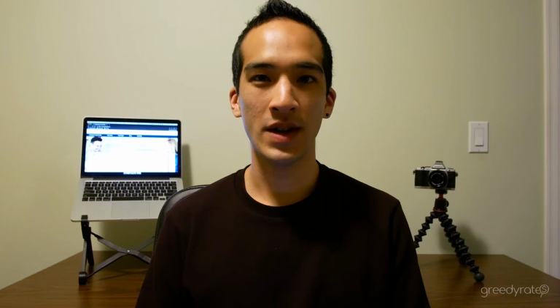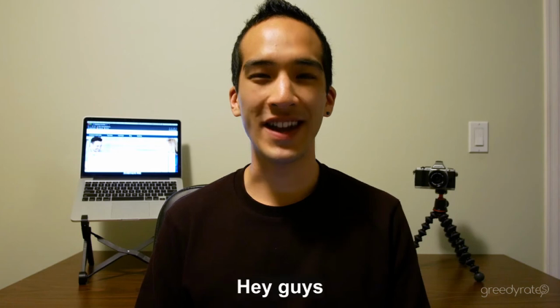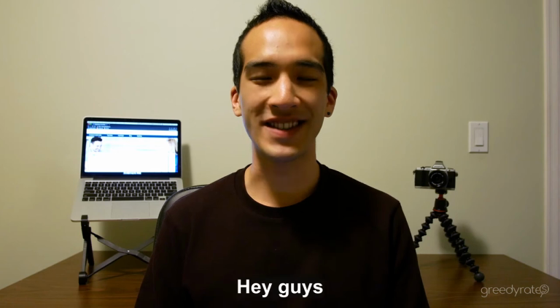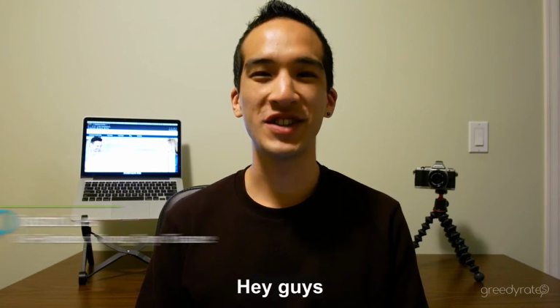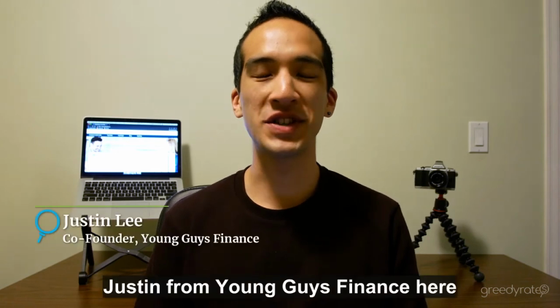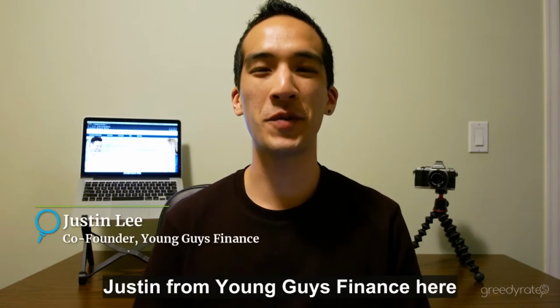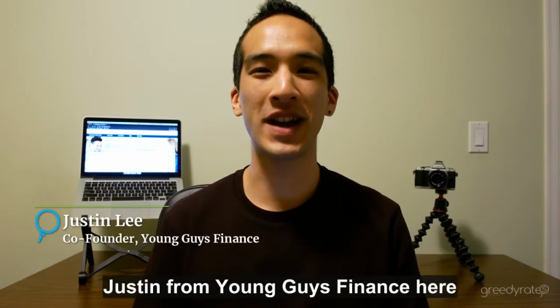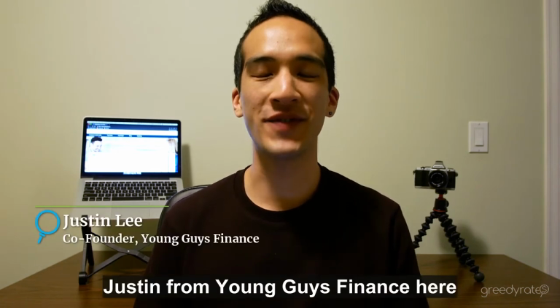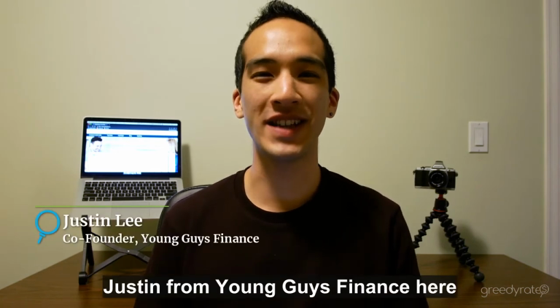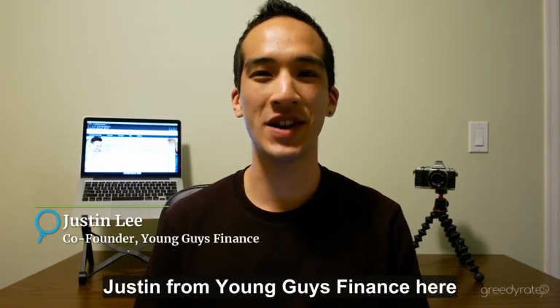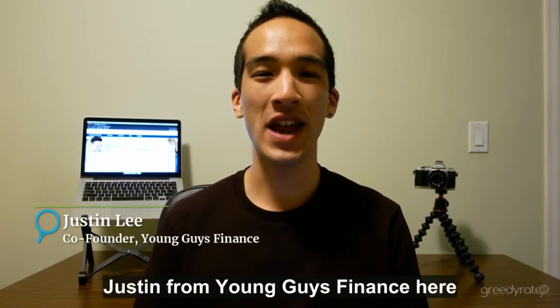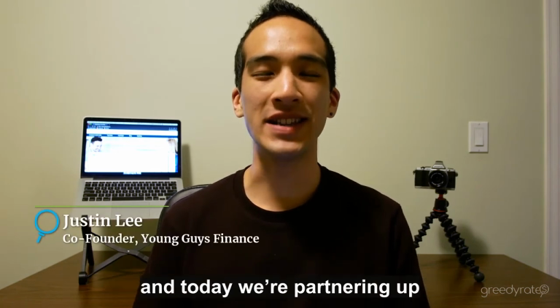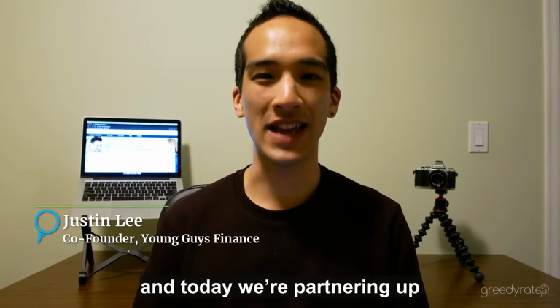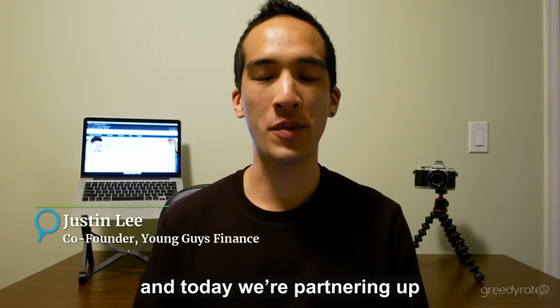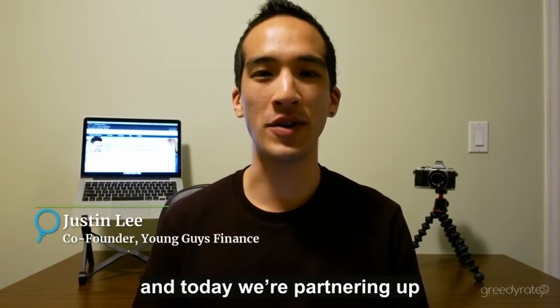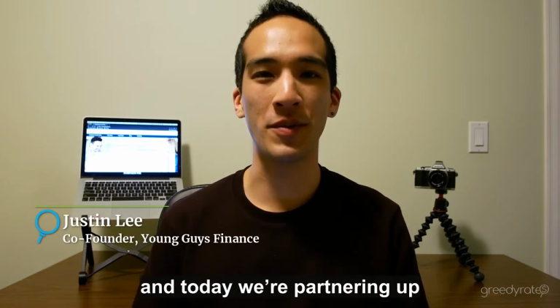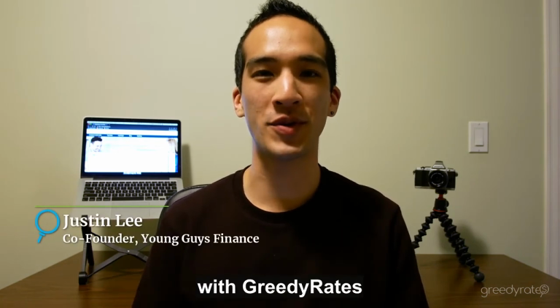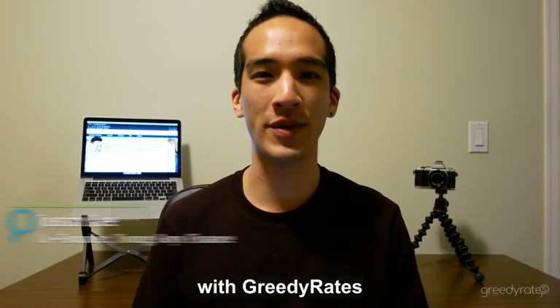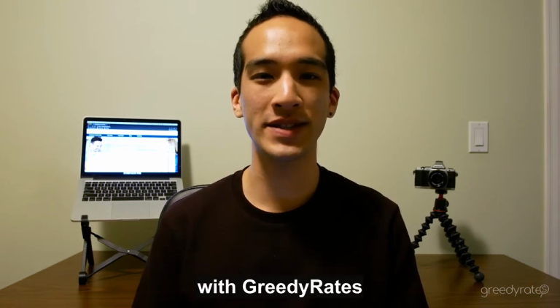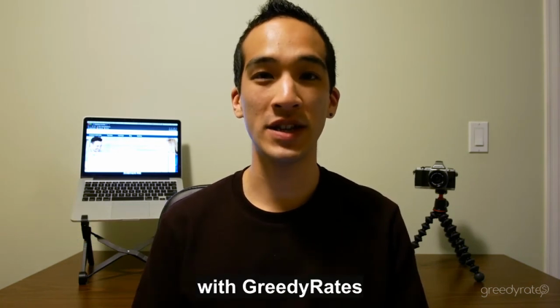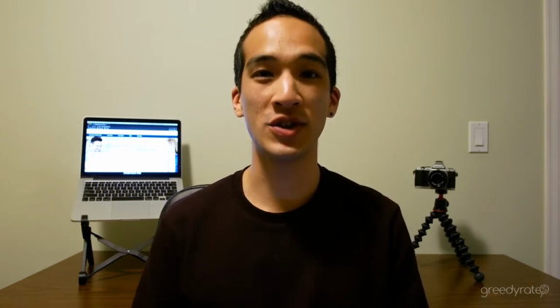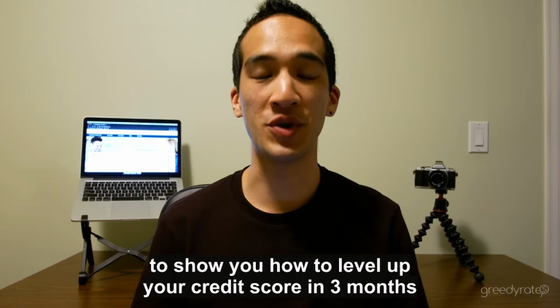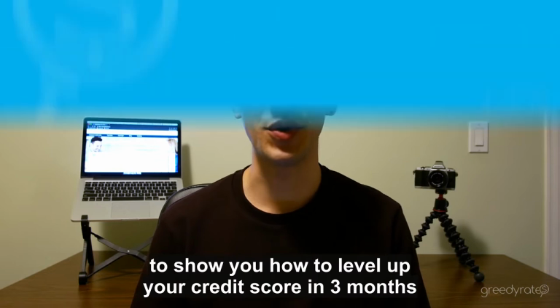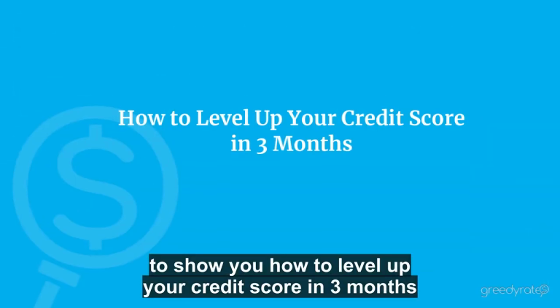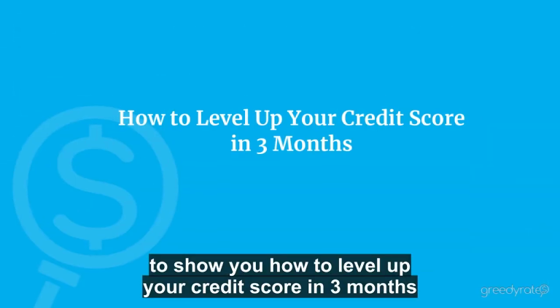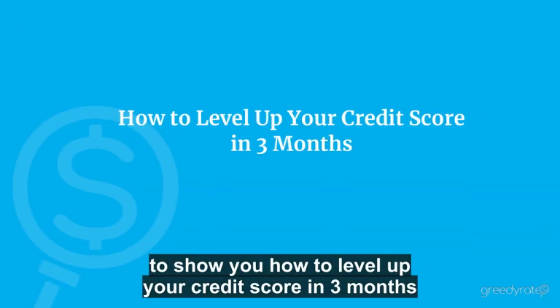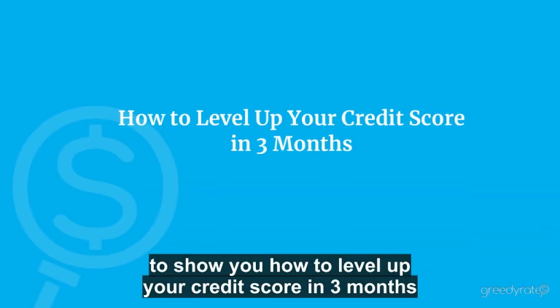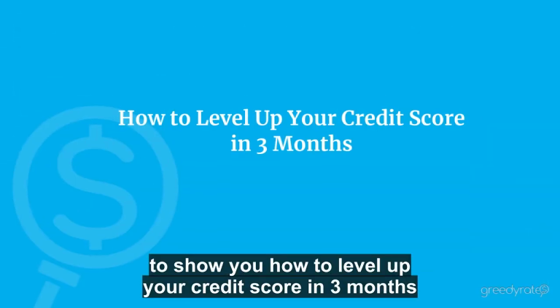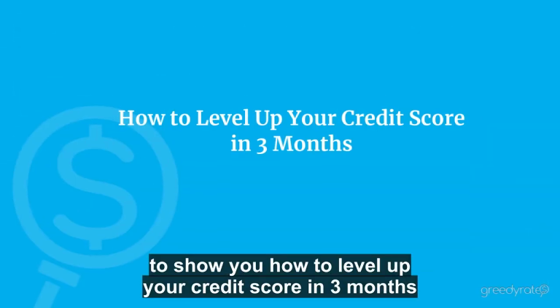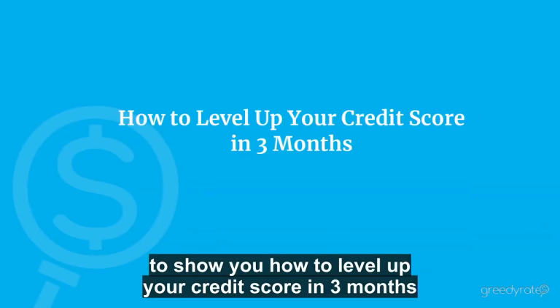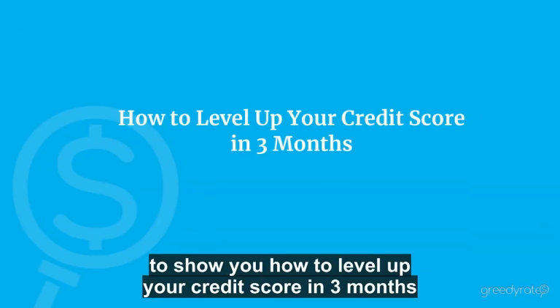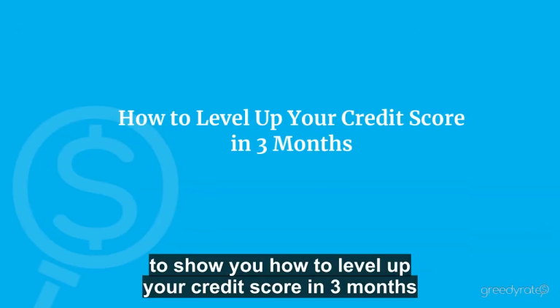Hey guys, Justin from Young Guys Finance here and today we're partnering up with Greedy Rates to show you how to level up your credit score in 3 months.